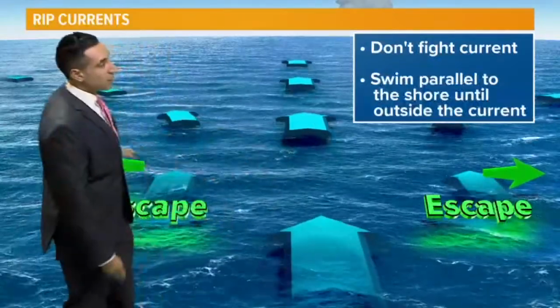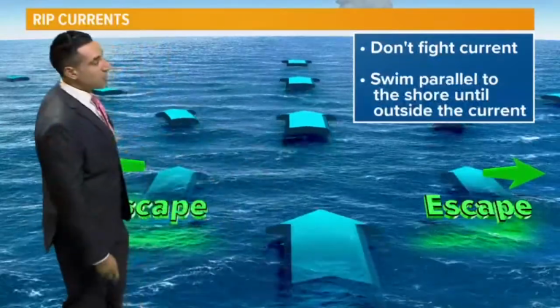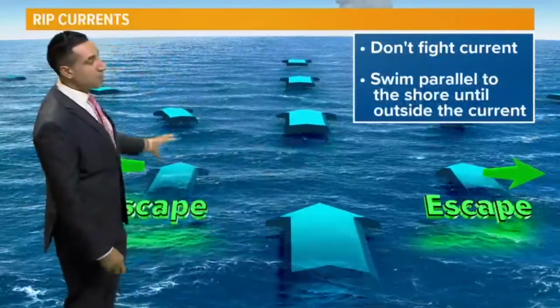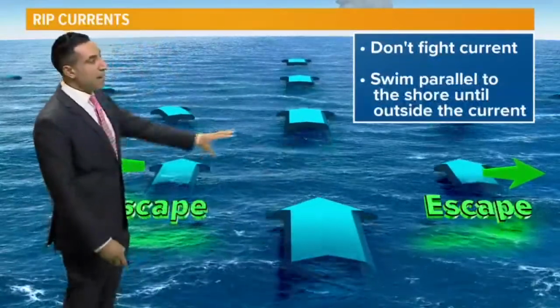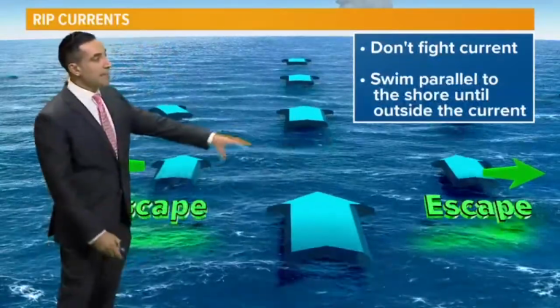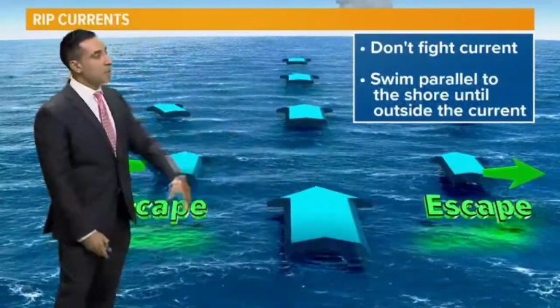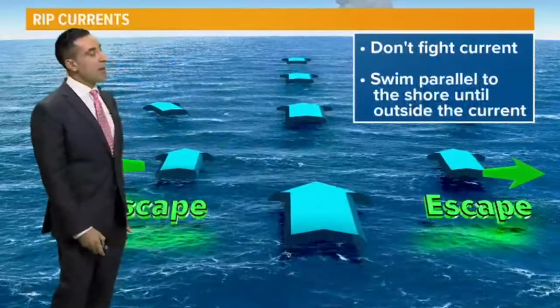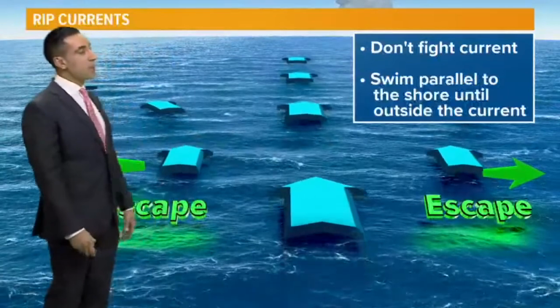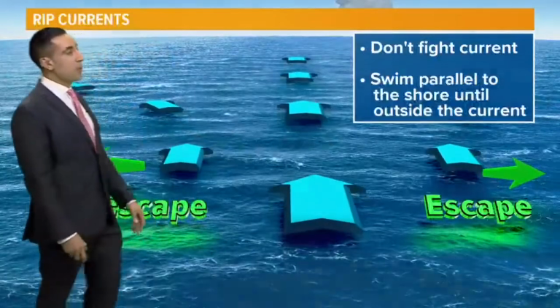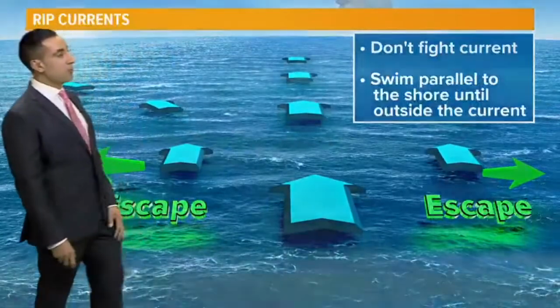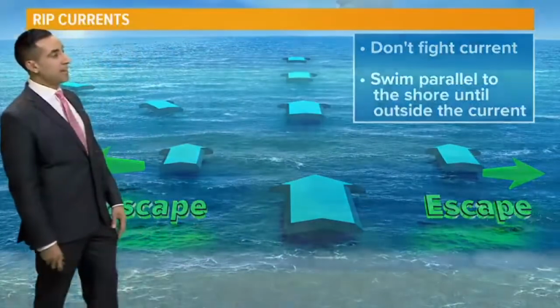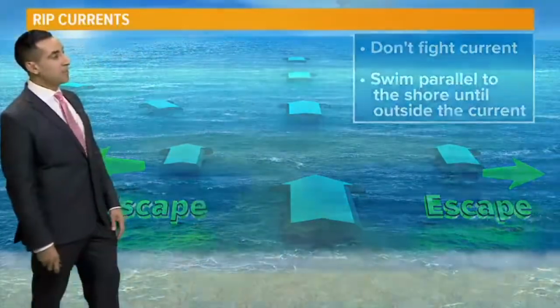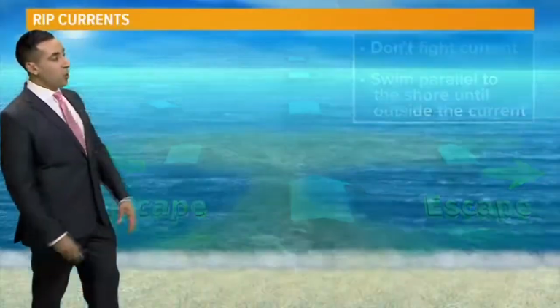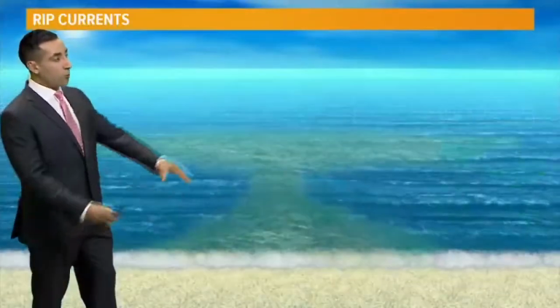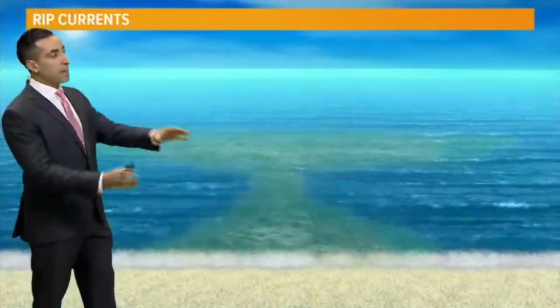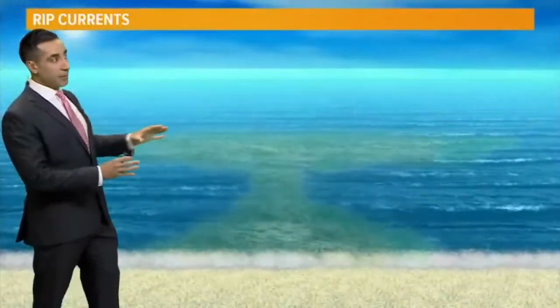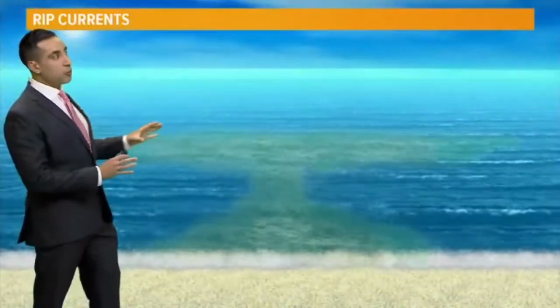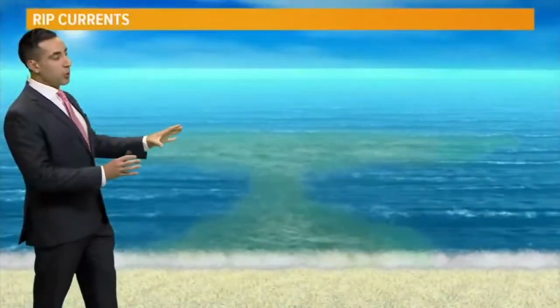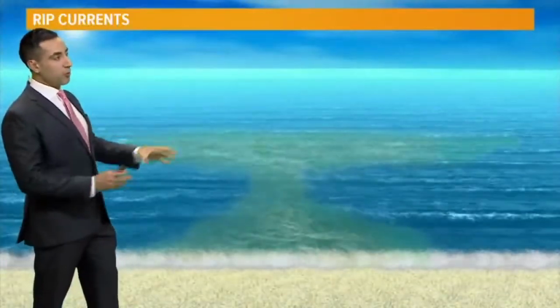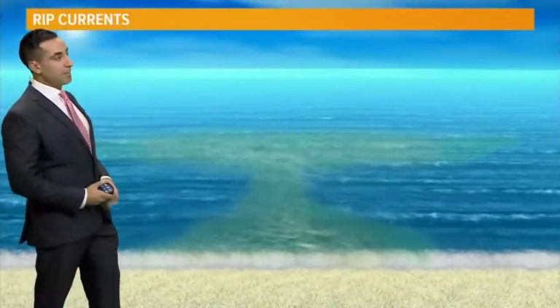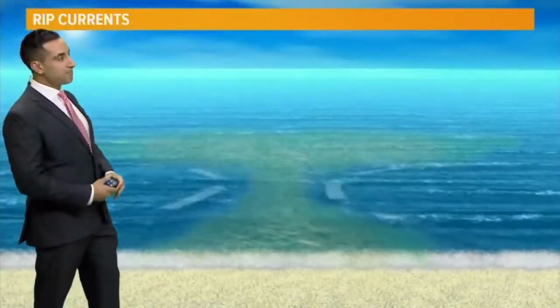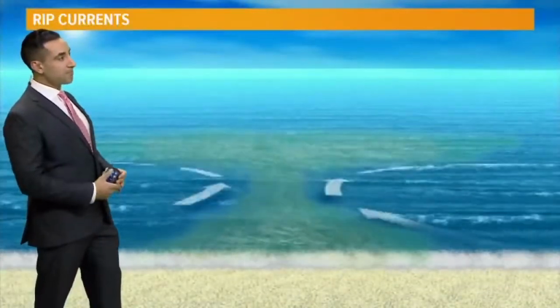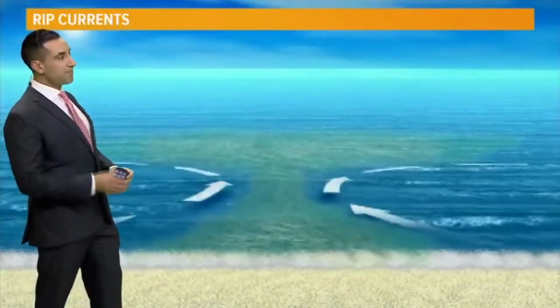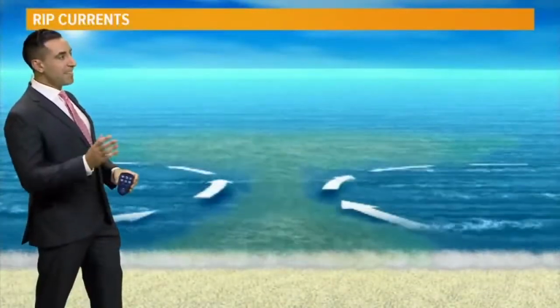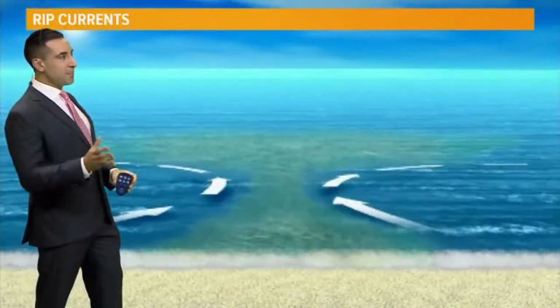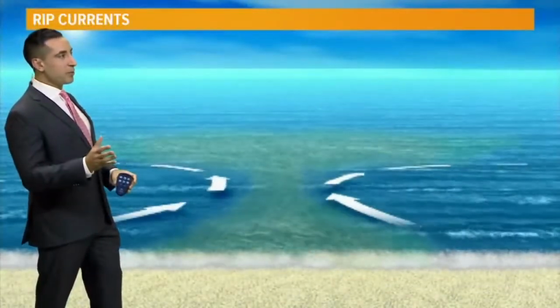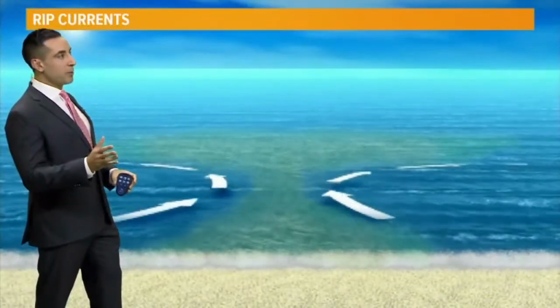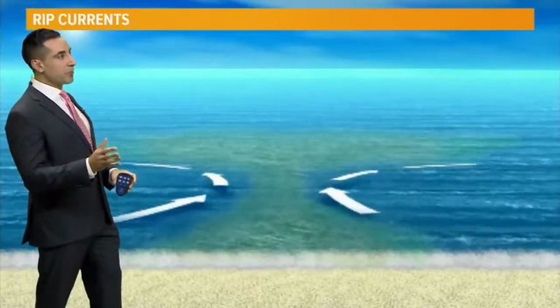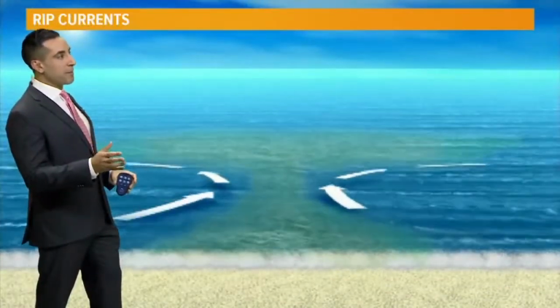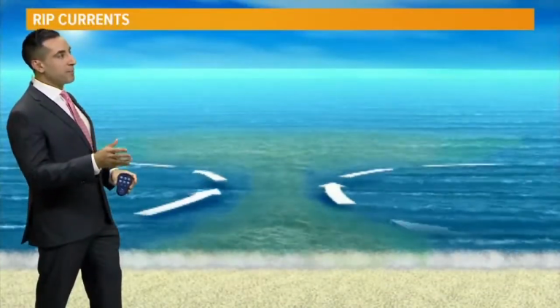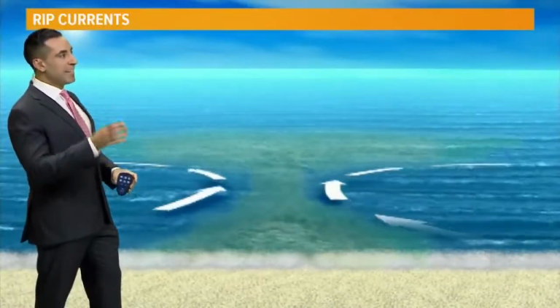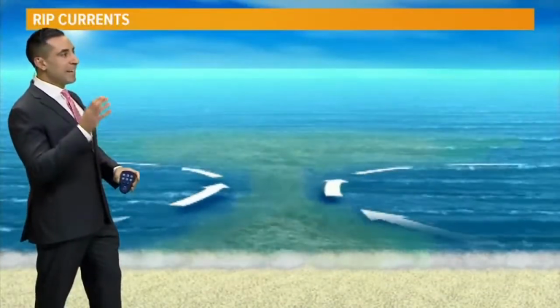Again, swimming parallel to the coastline is the best way to escape it.